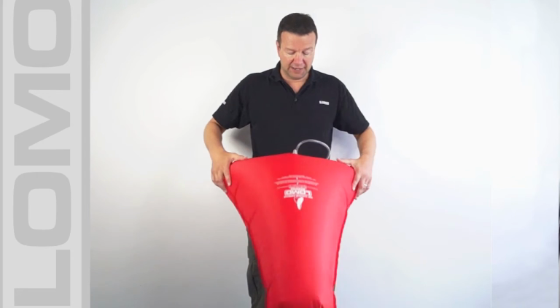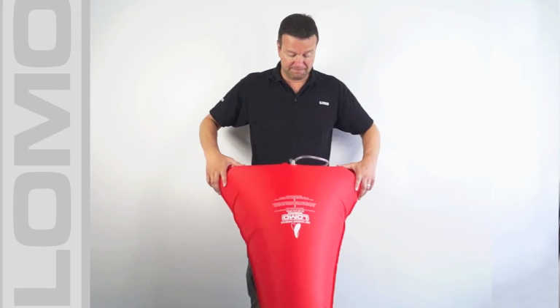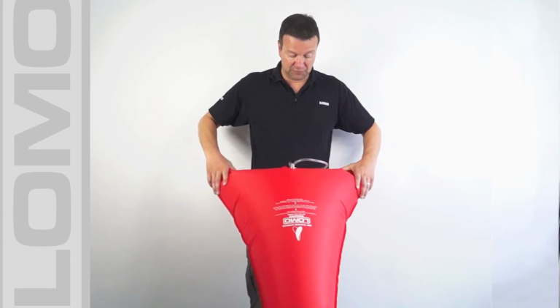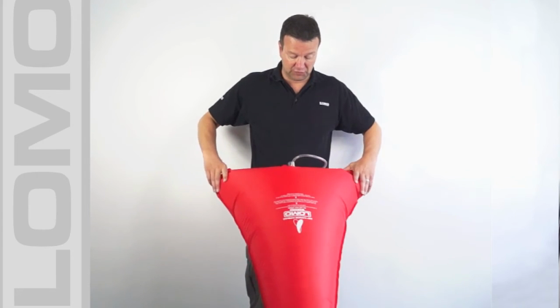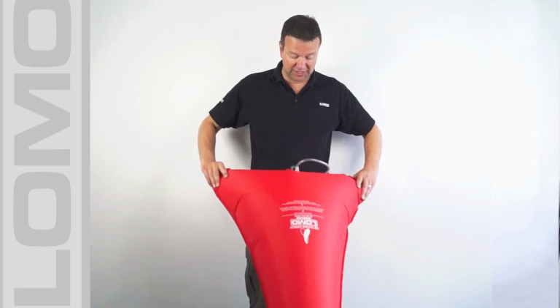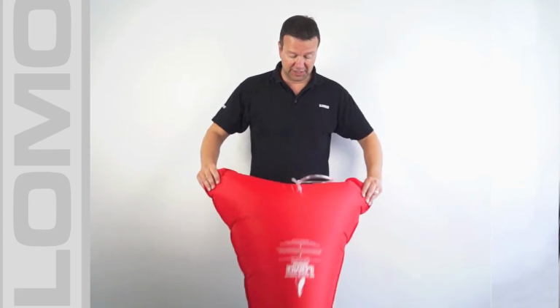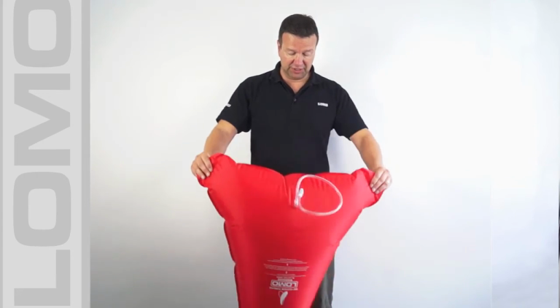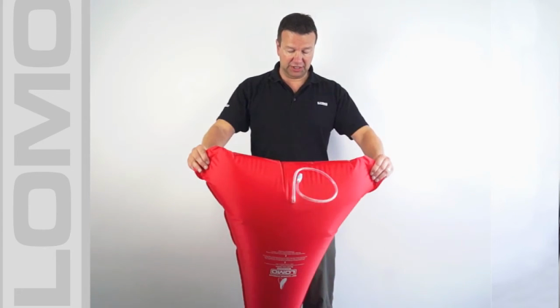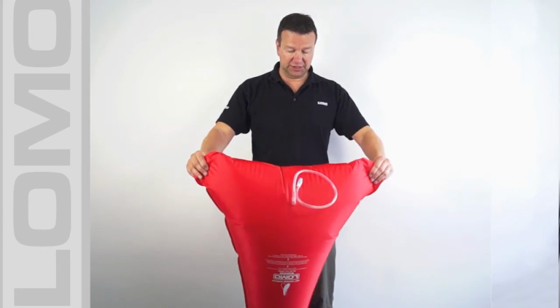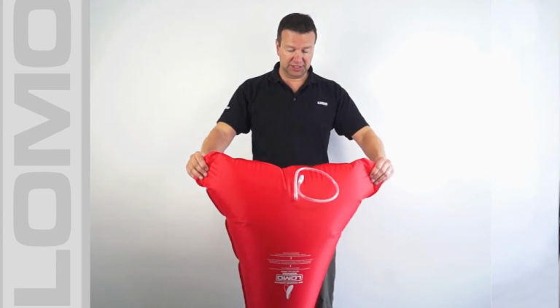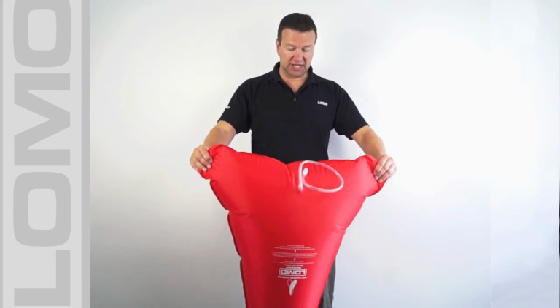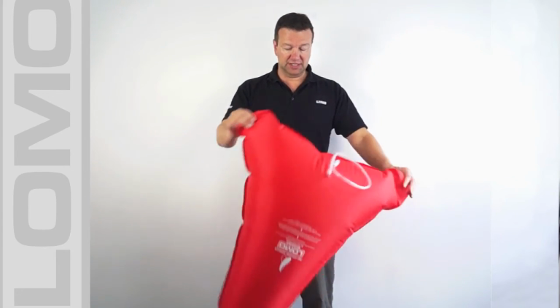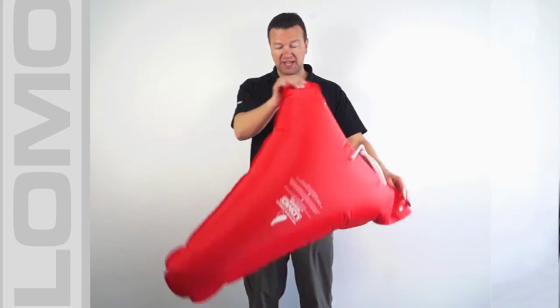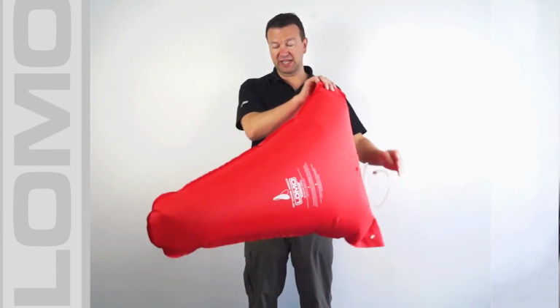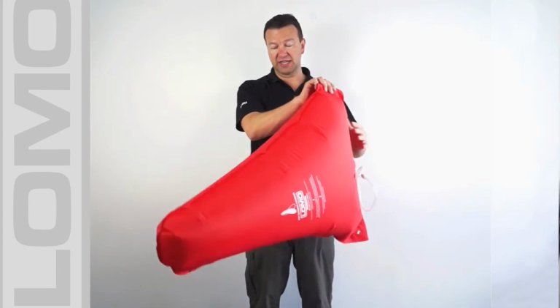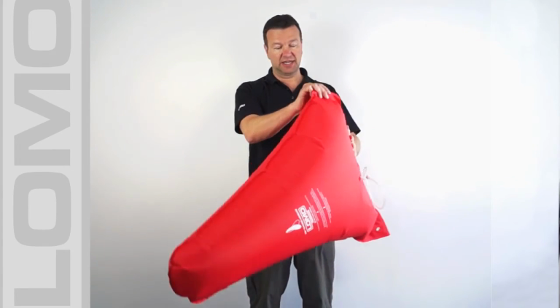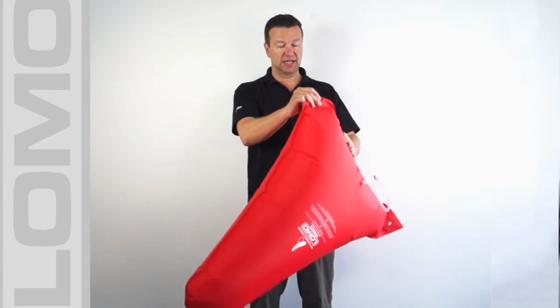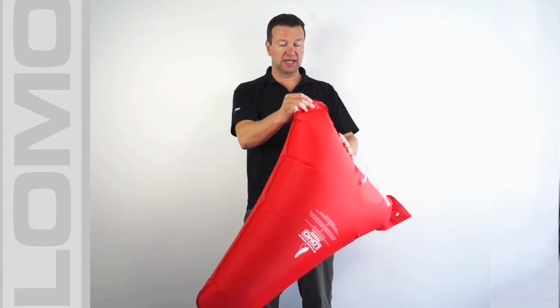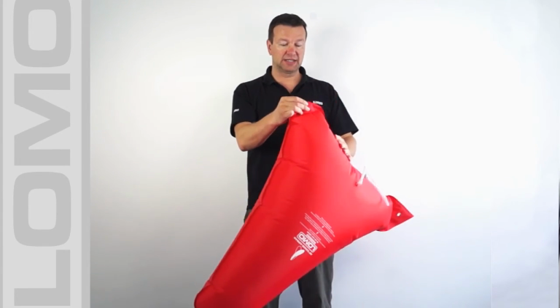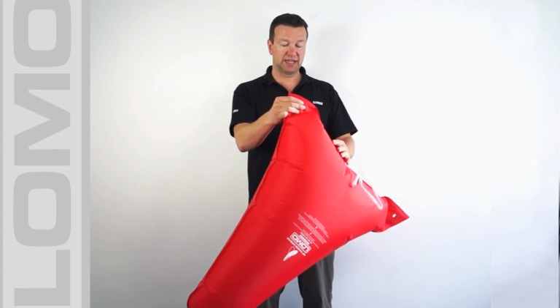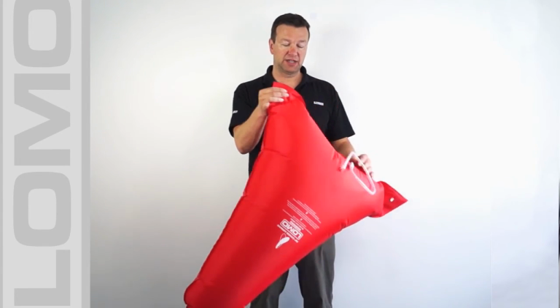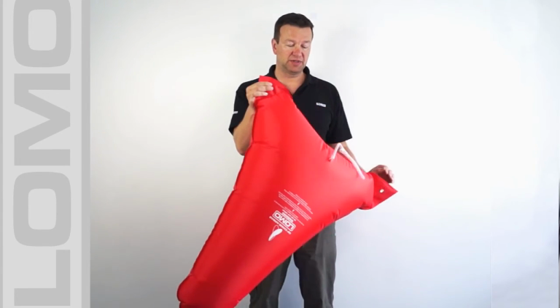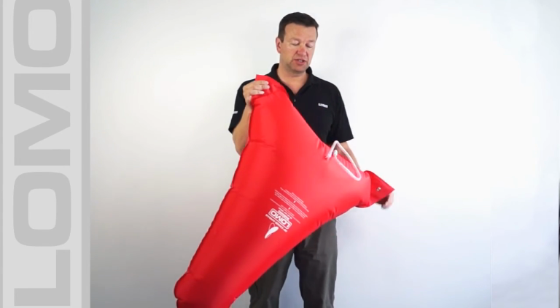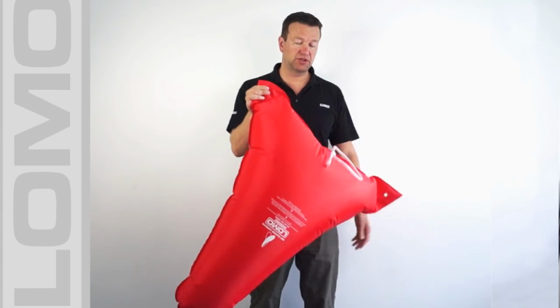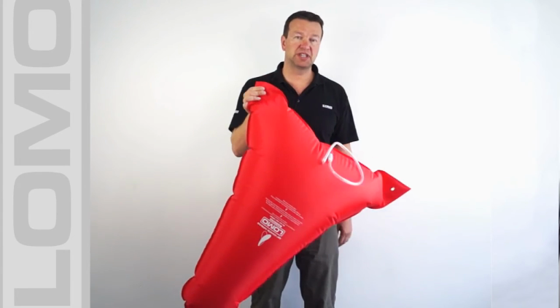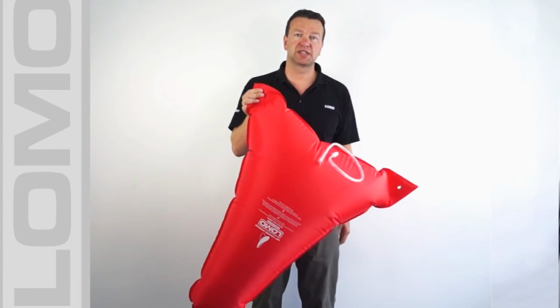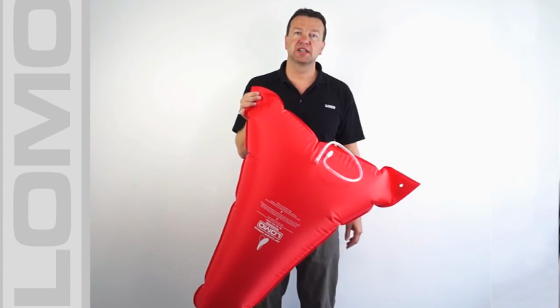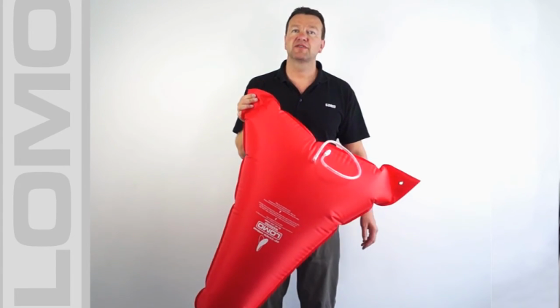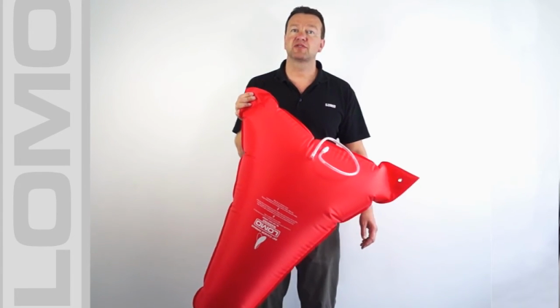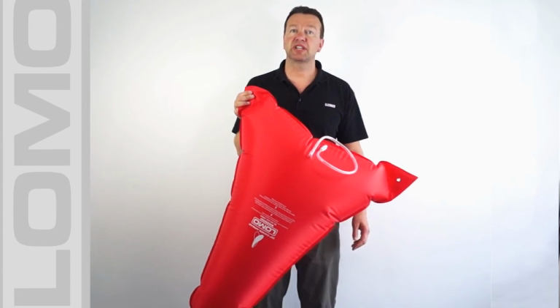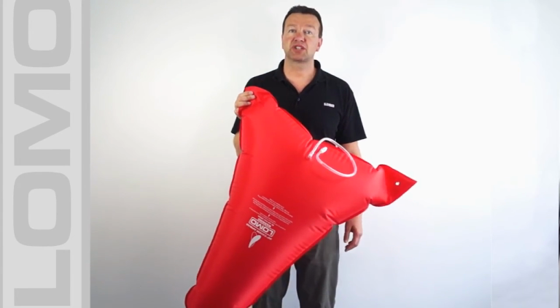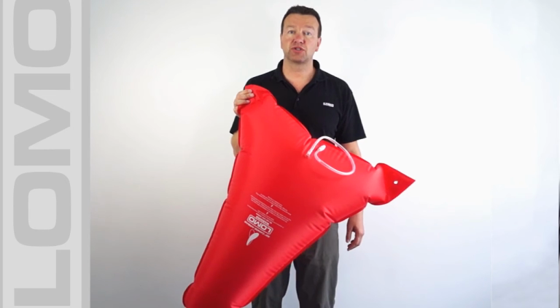So that's it really — you can see the size of the bag, and you need two of these for each canoe.